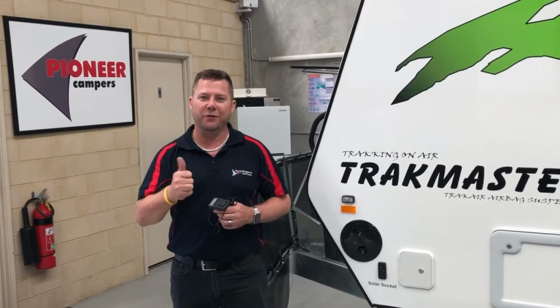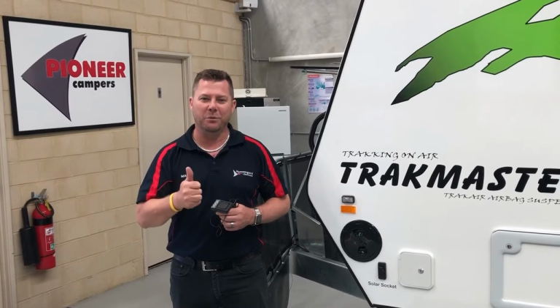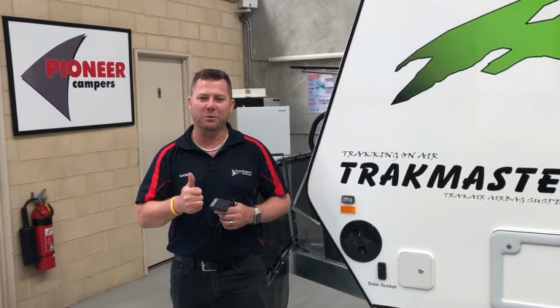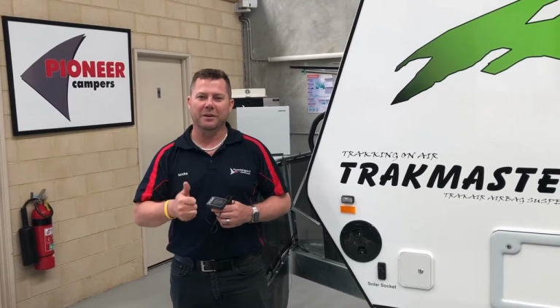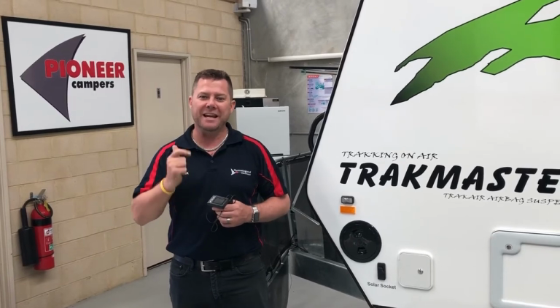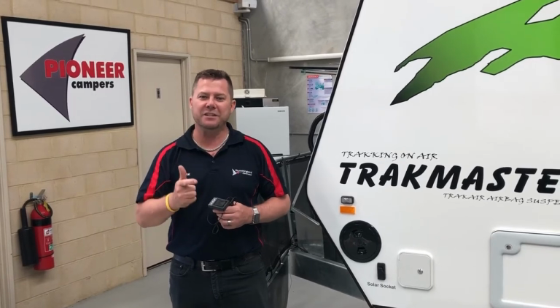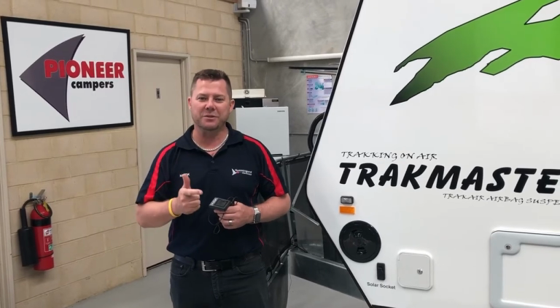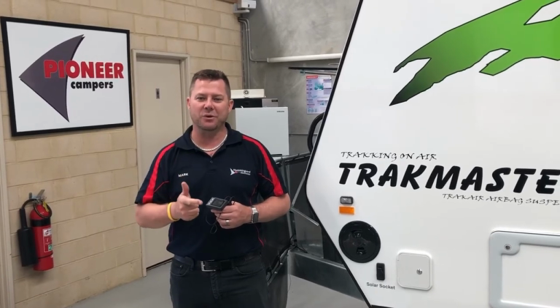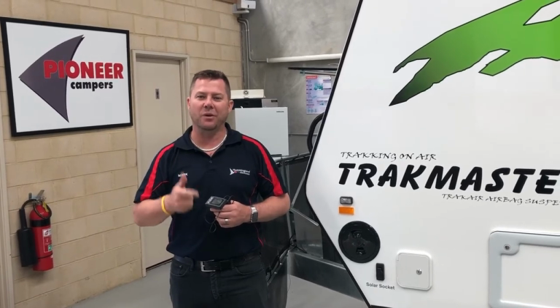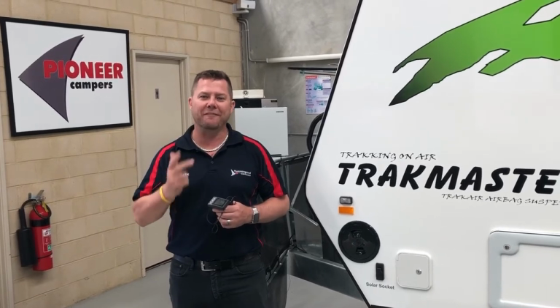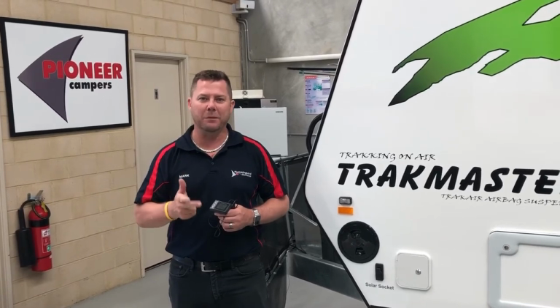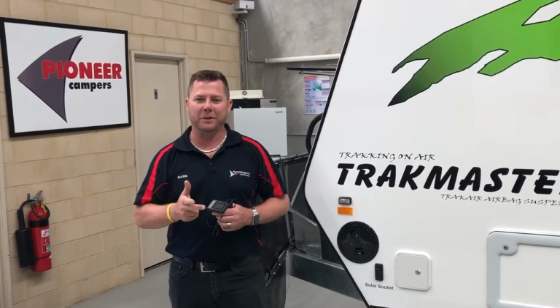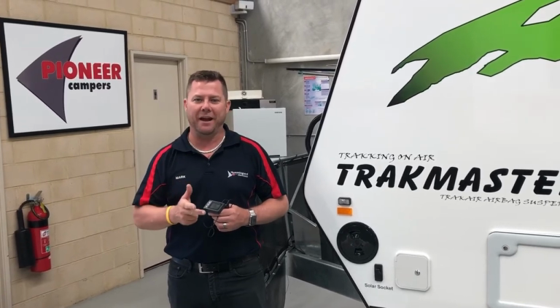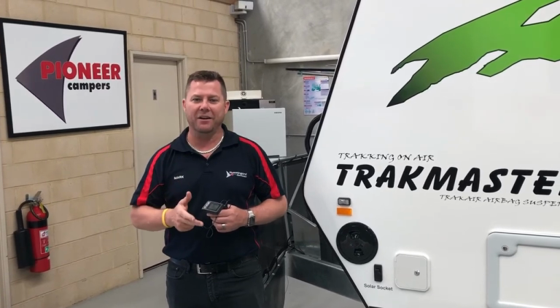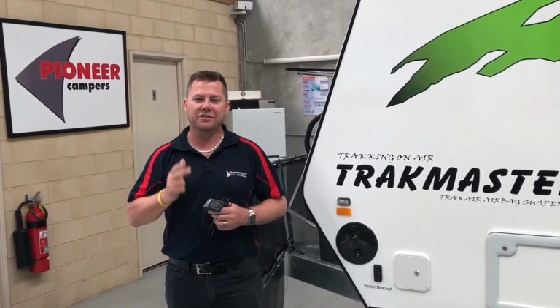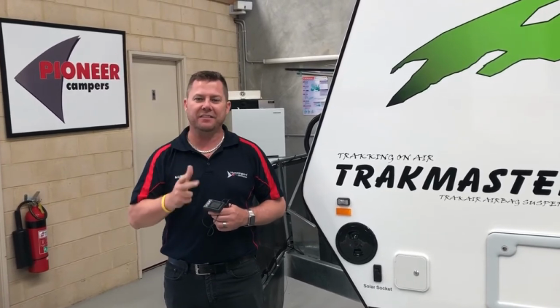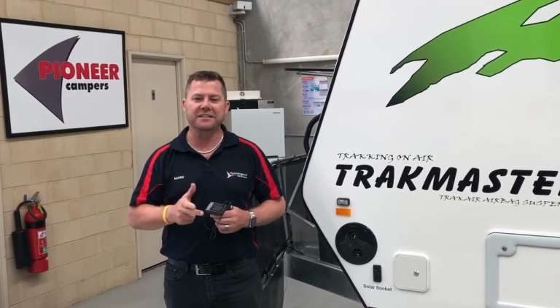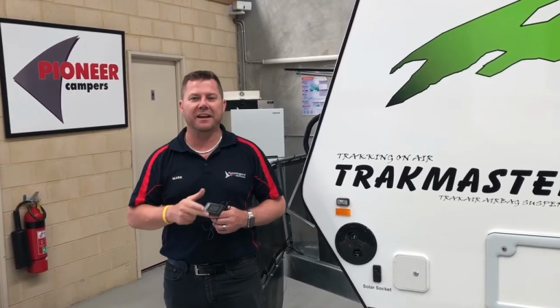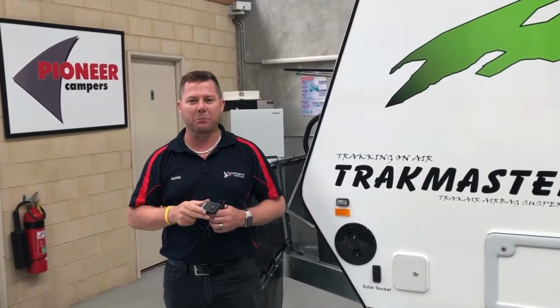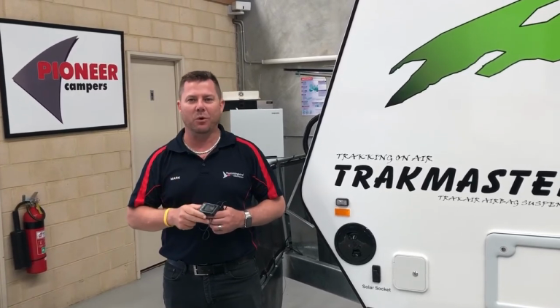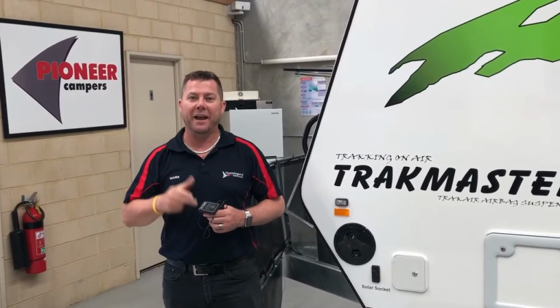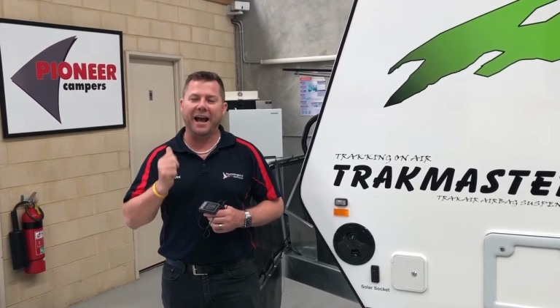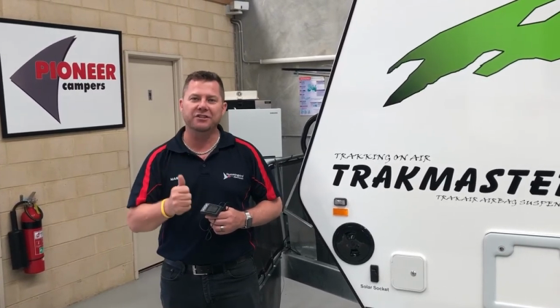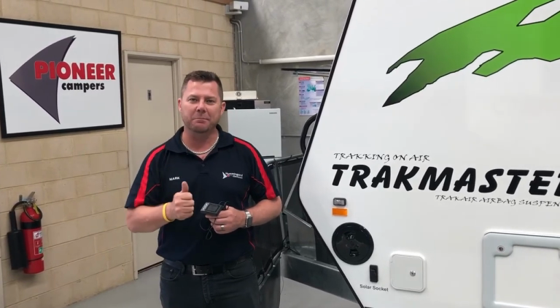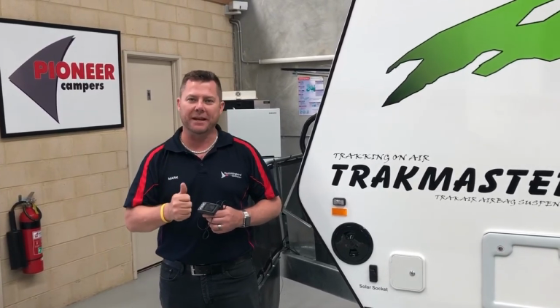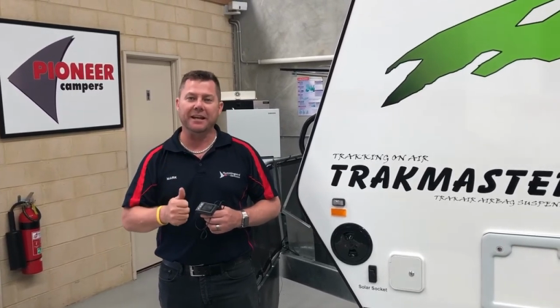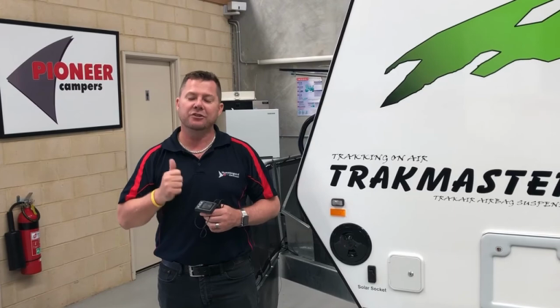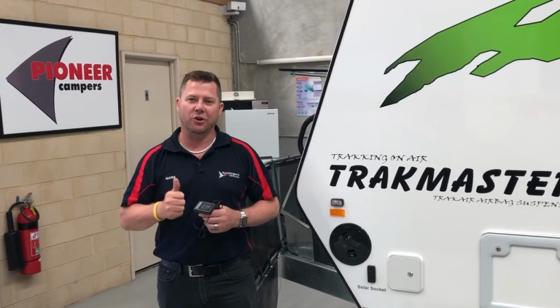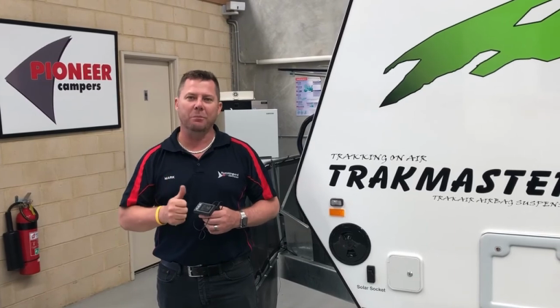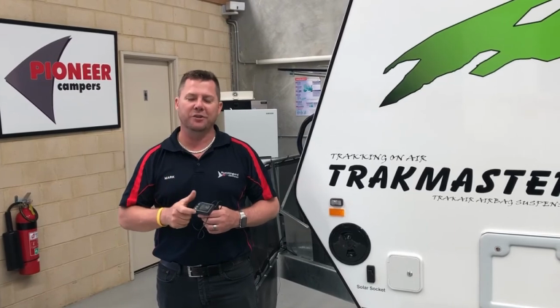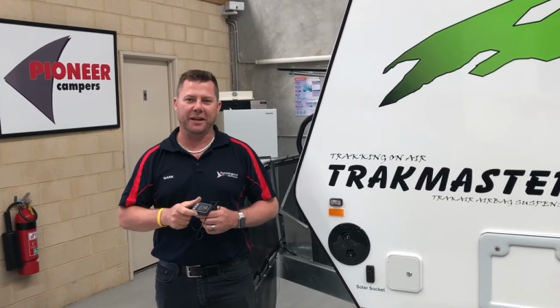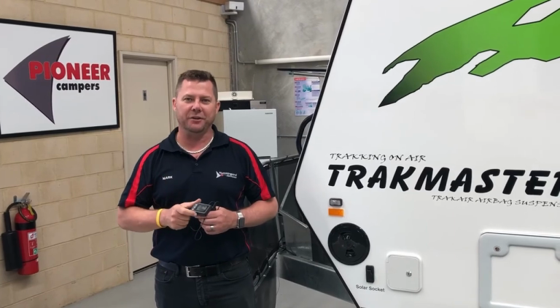Affordable, easy to install, available now. Check these out and more at hmbe.com.au.